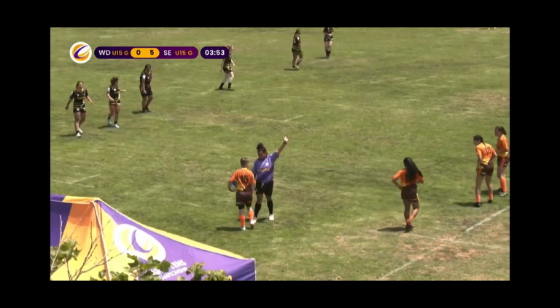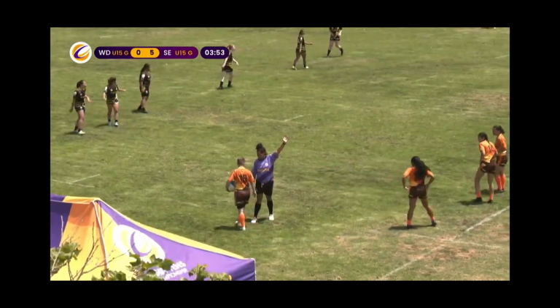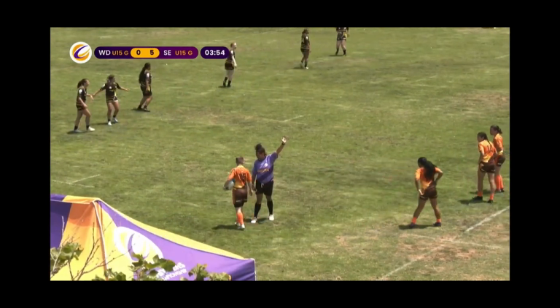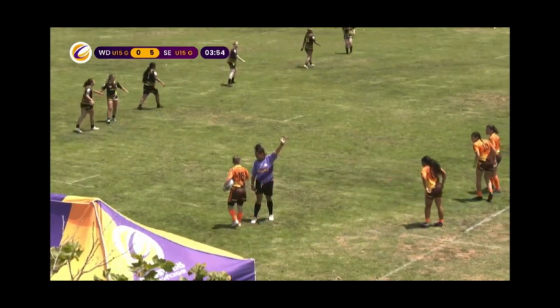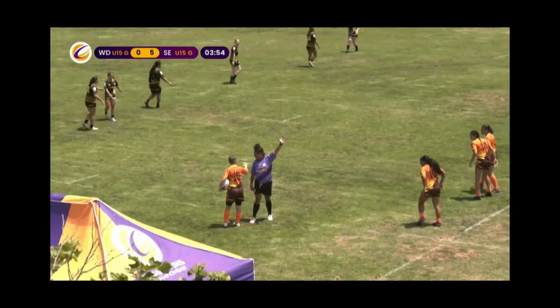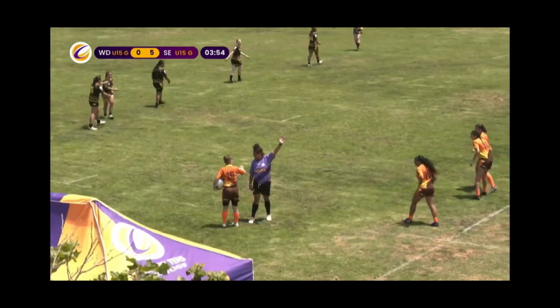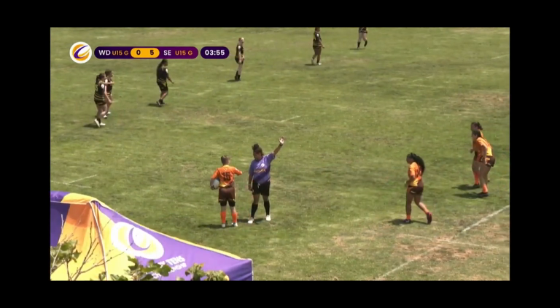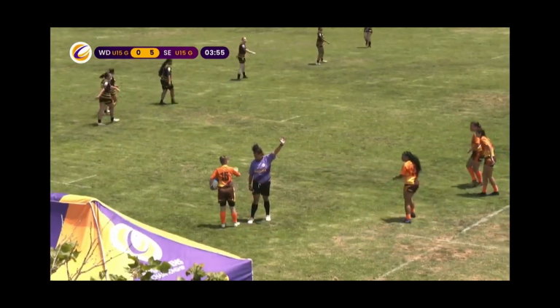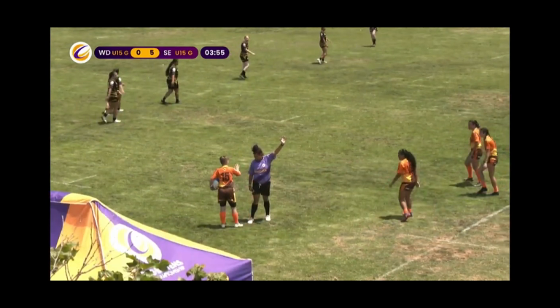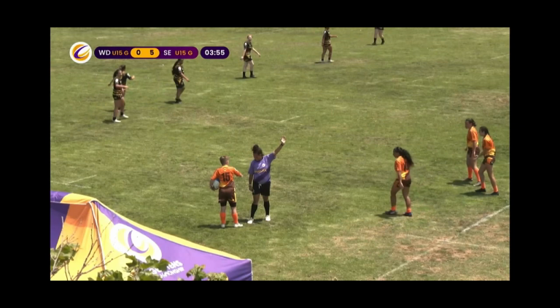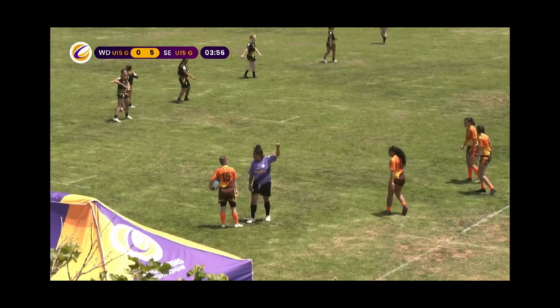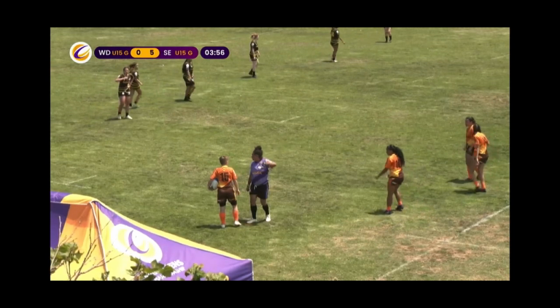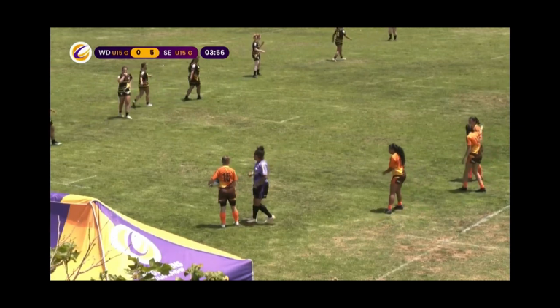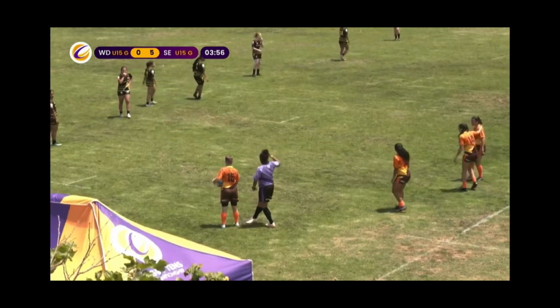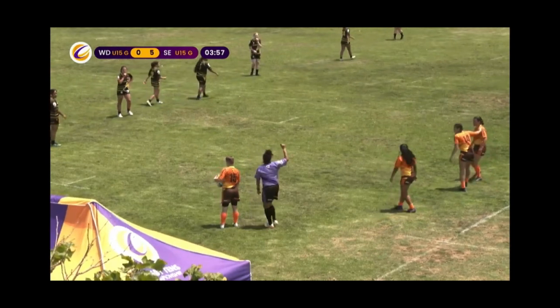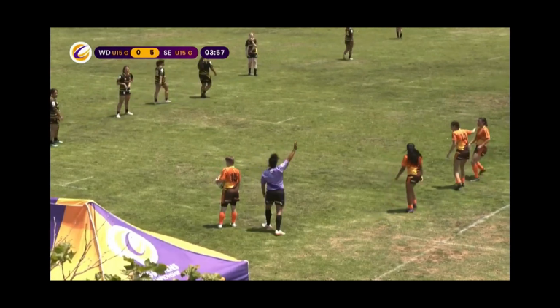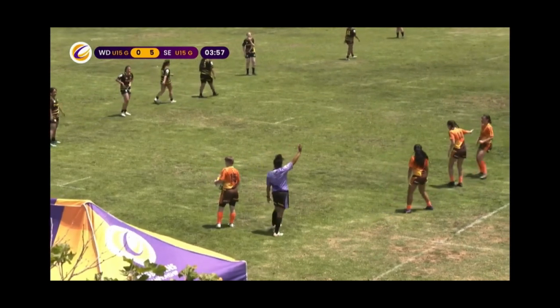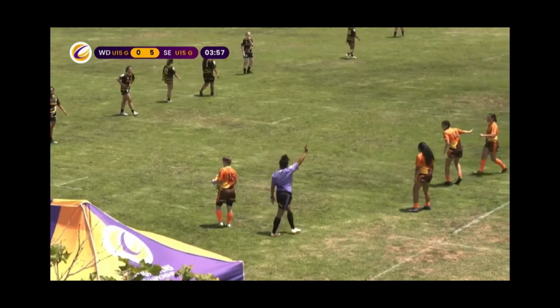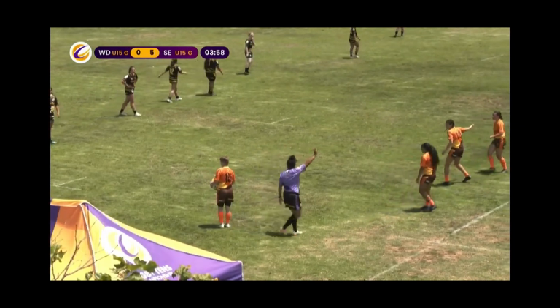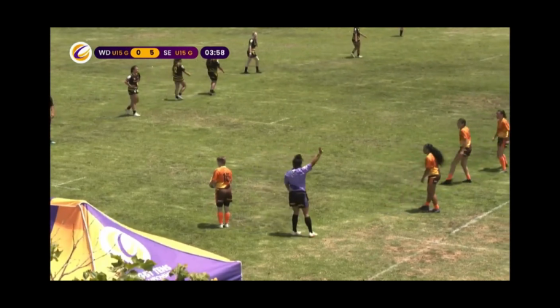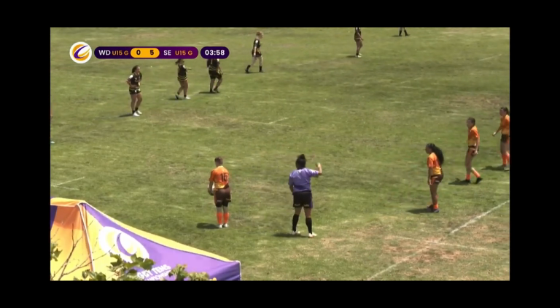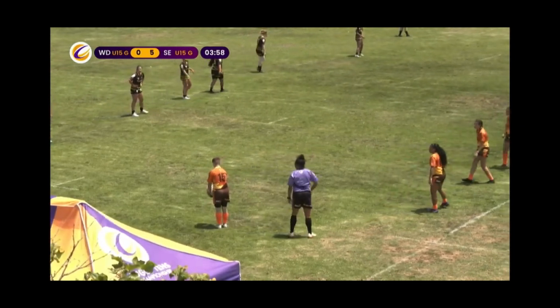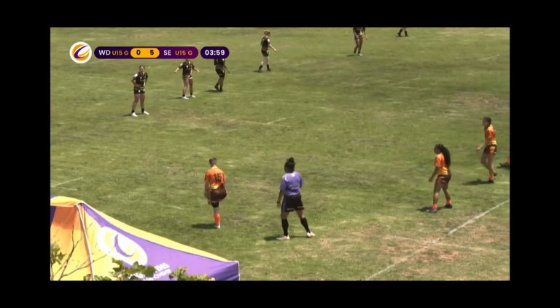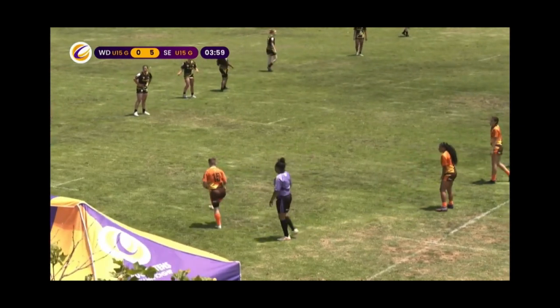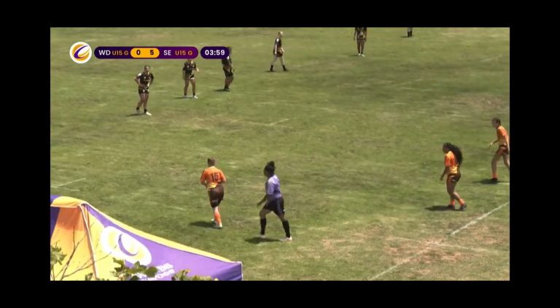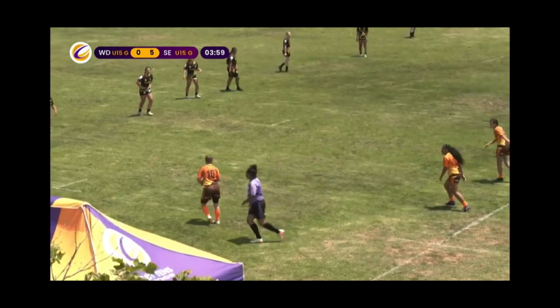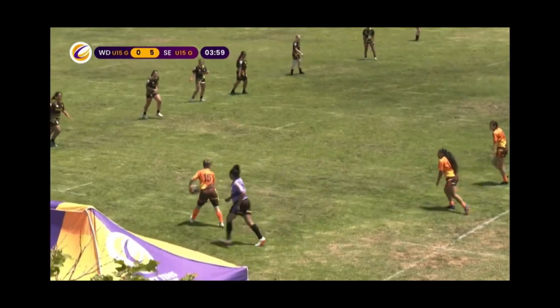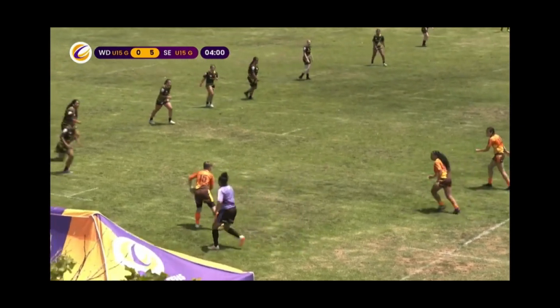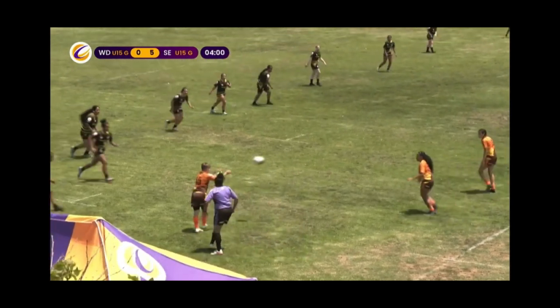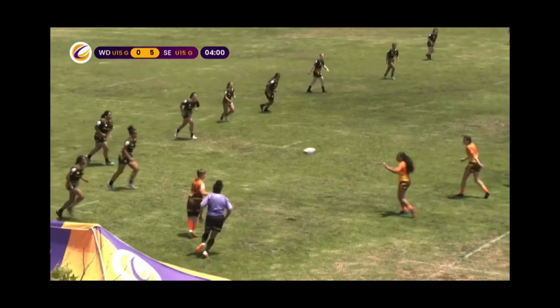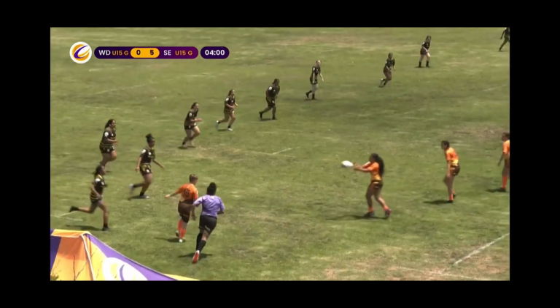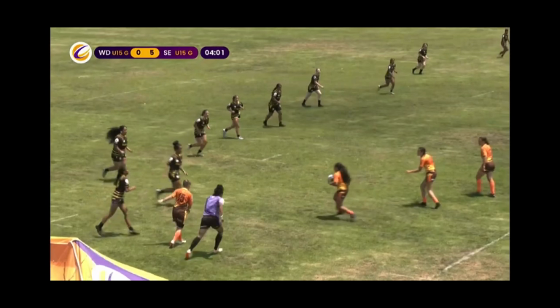Nice control by the scrum half. Scrum half, fly half, center, wing — anything she wants to do. Anything.